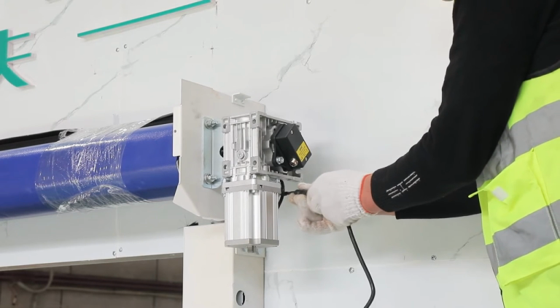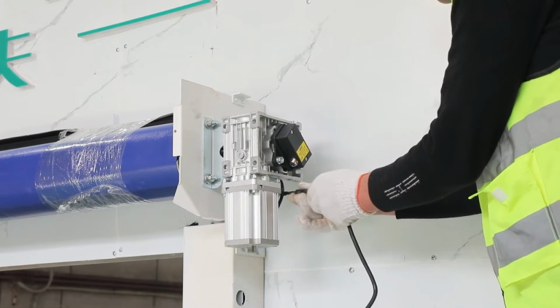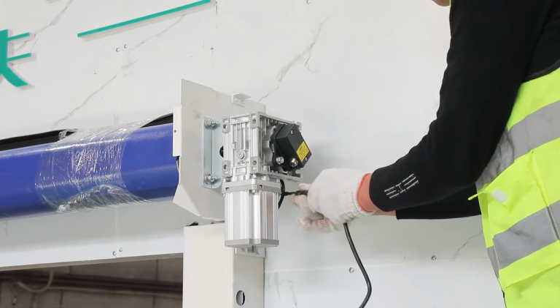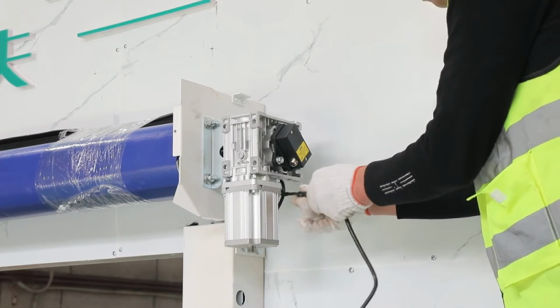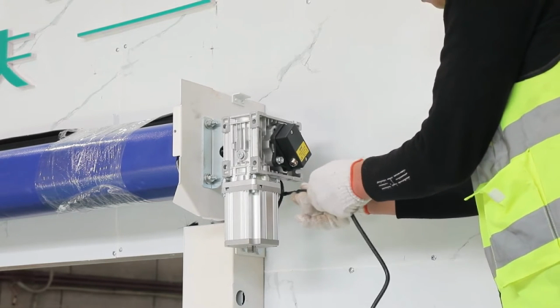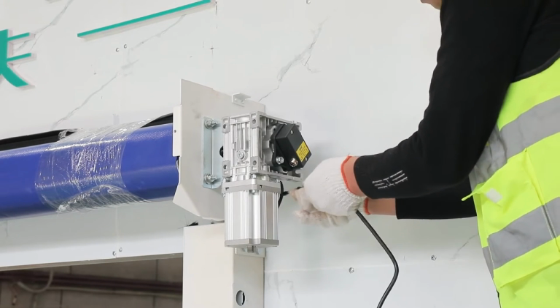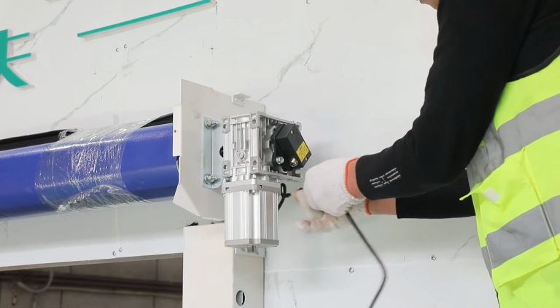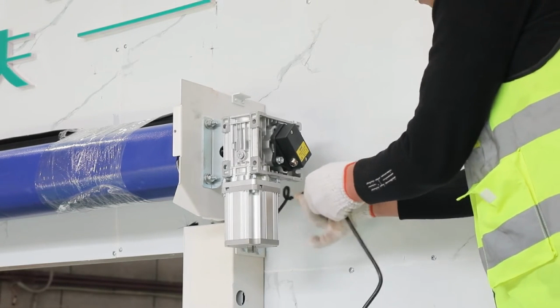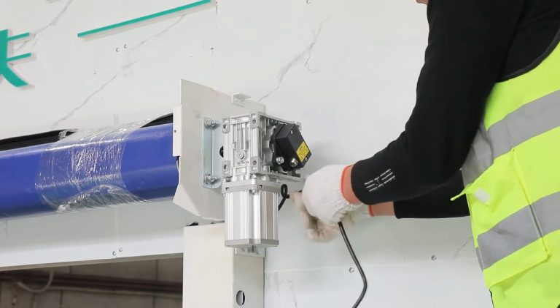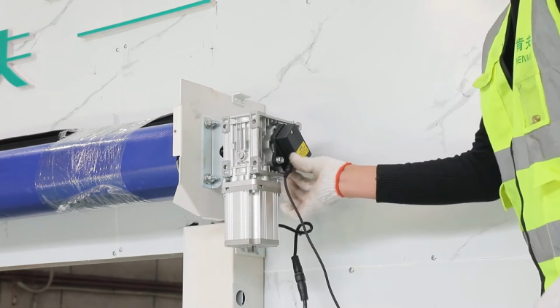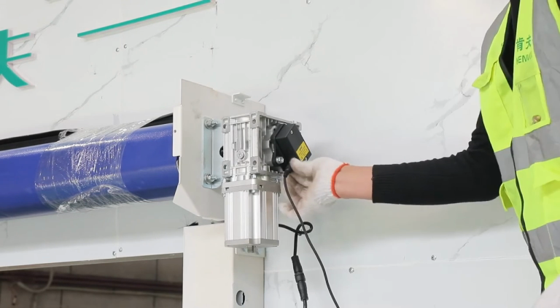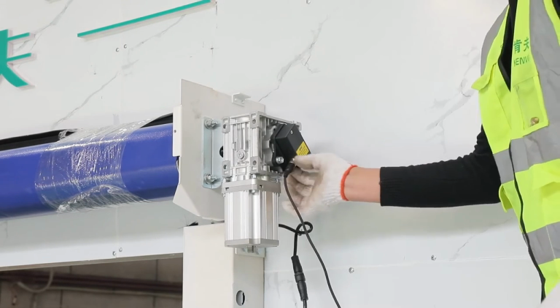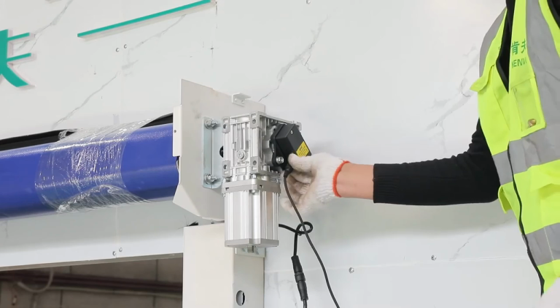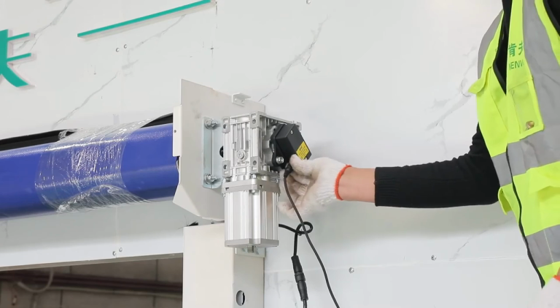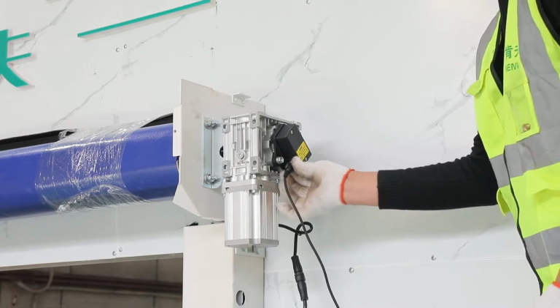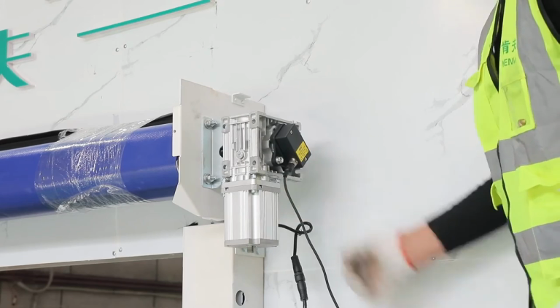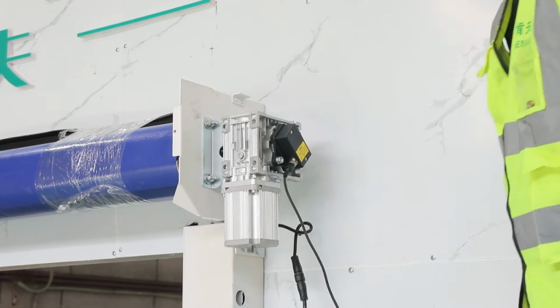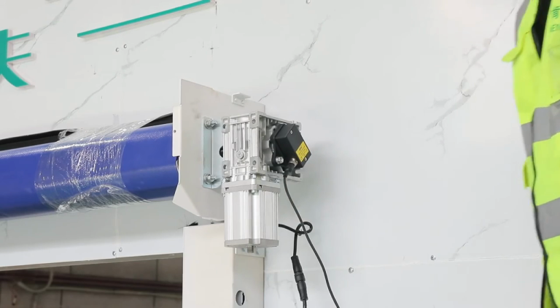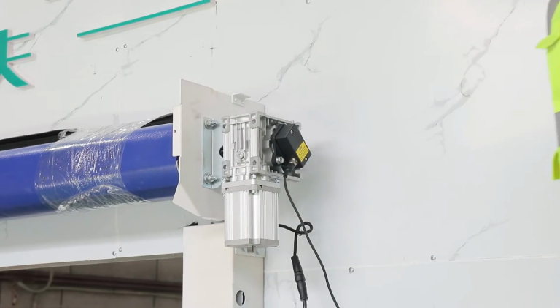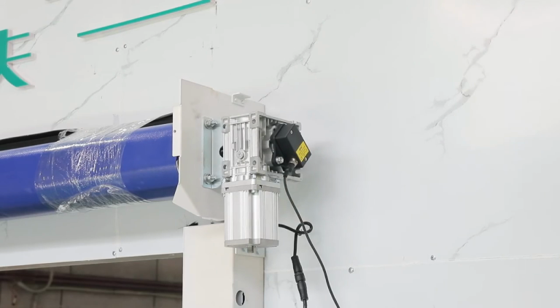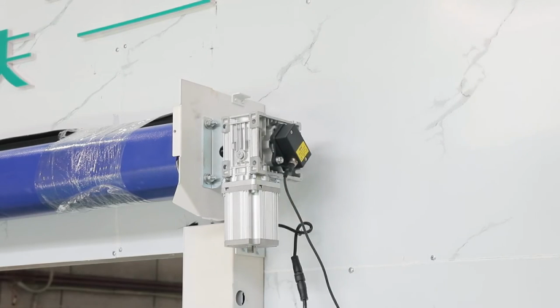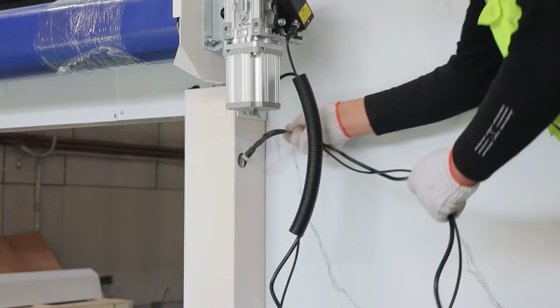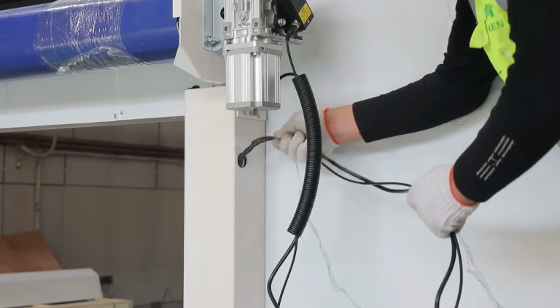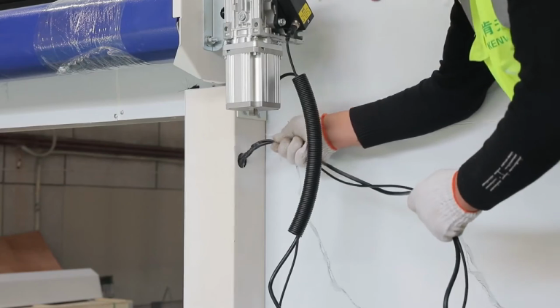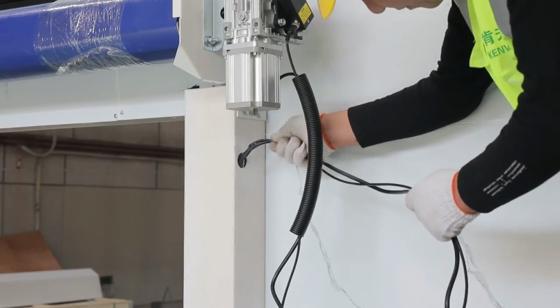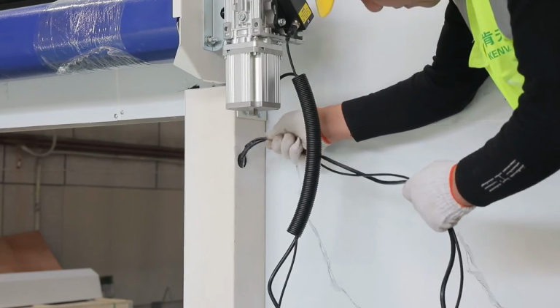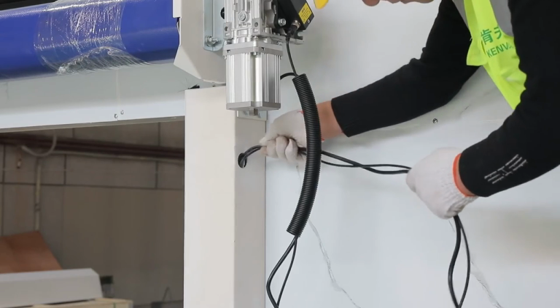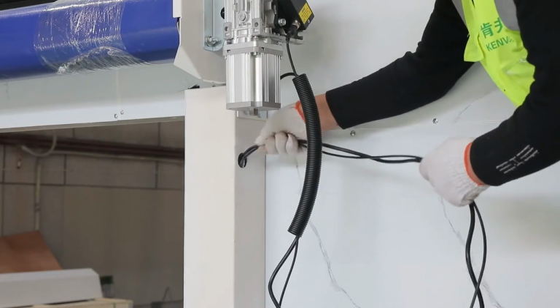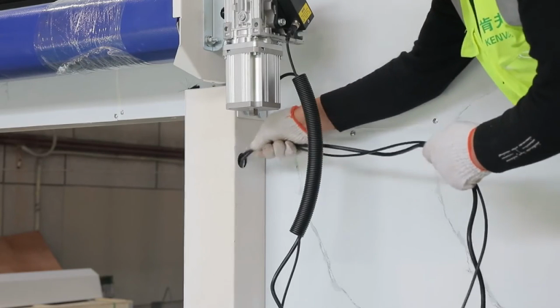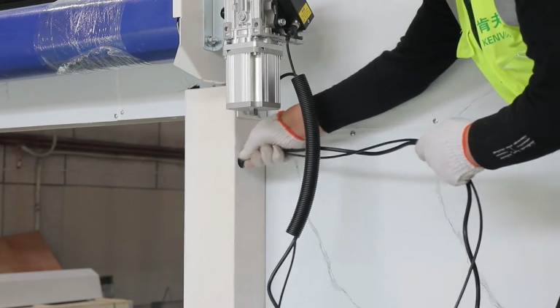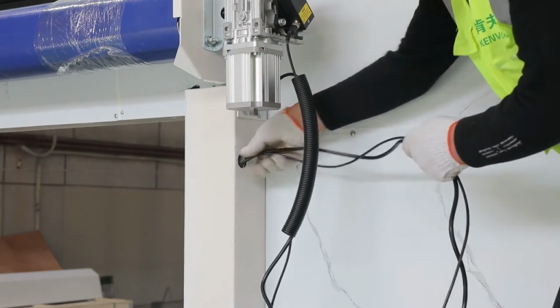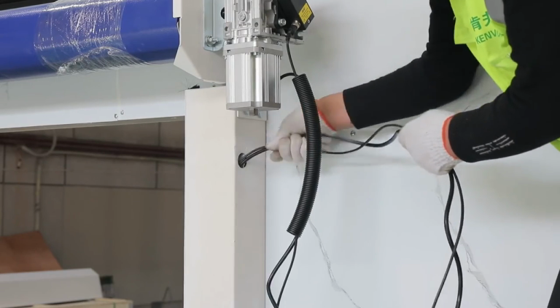Connect motor cable and encoder cable, and put the cables down through the cable holes on the side rail.